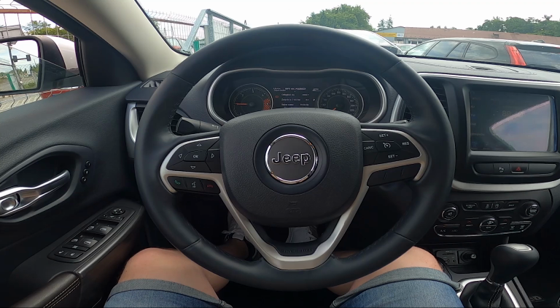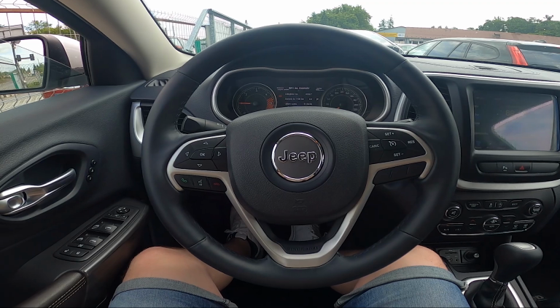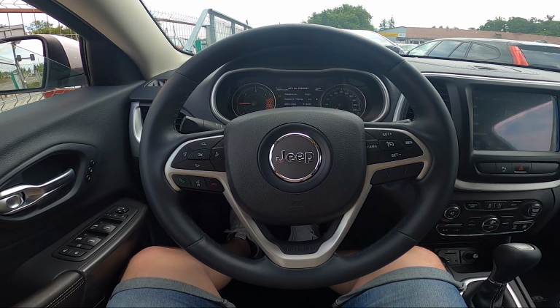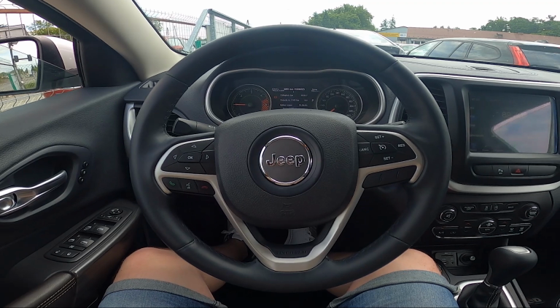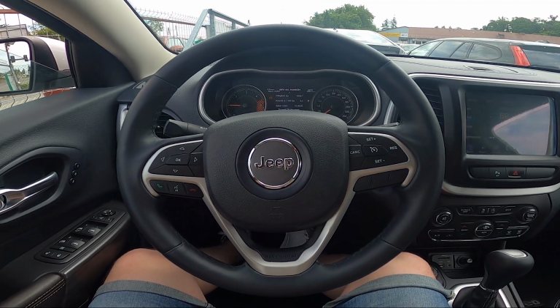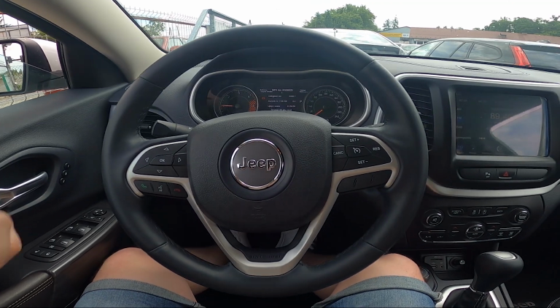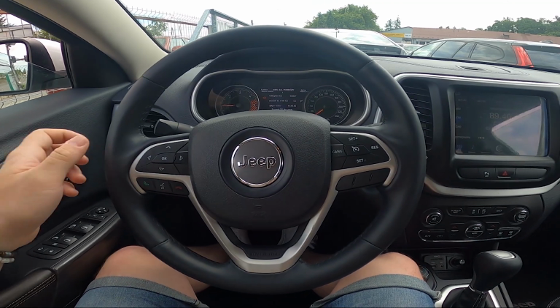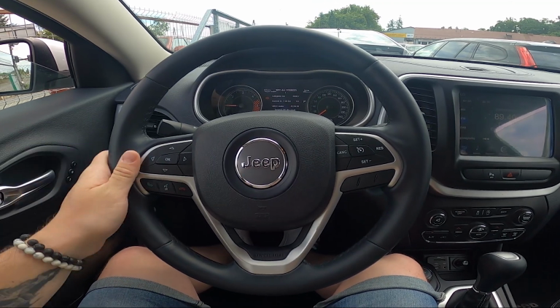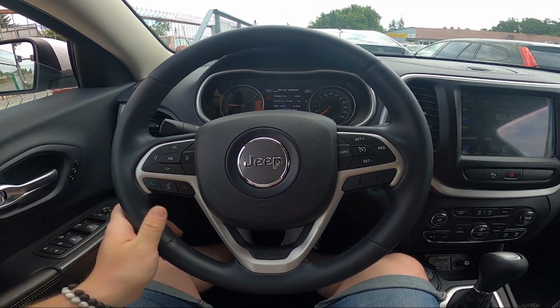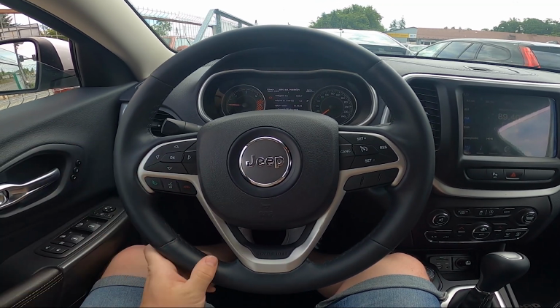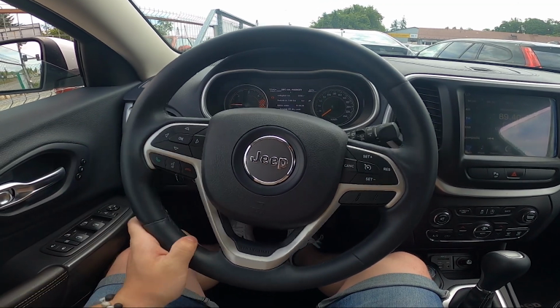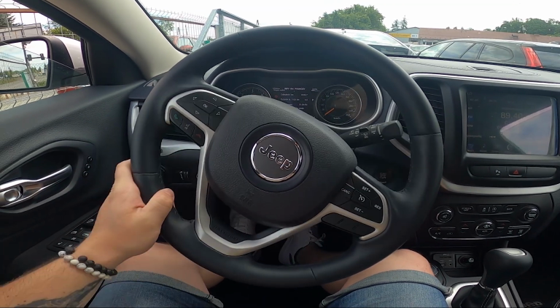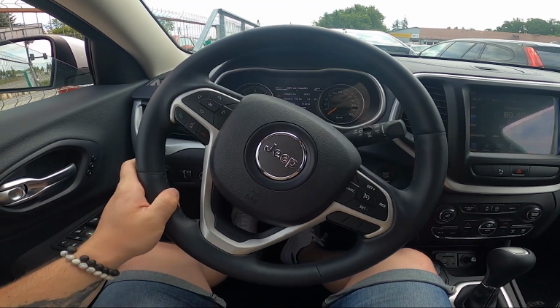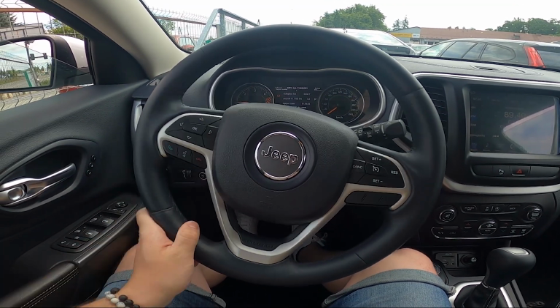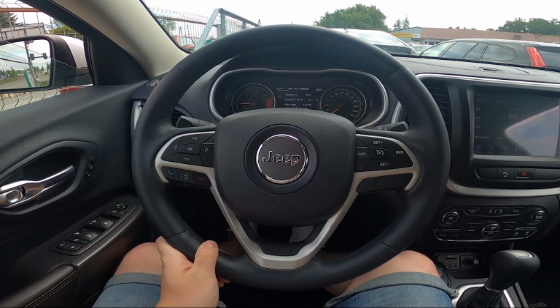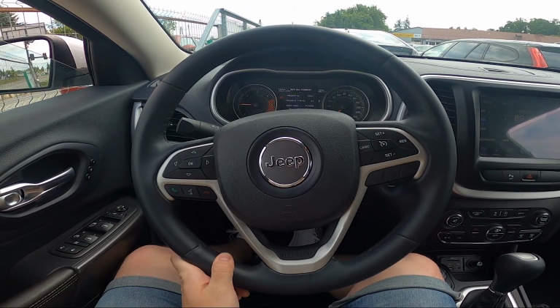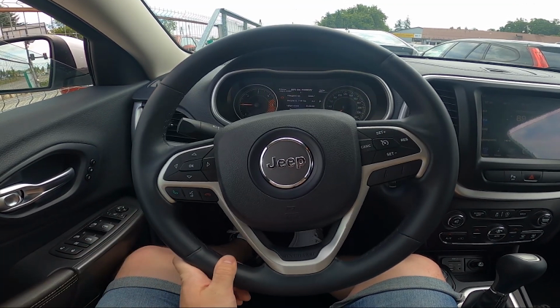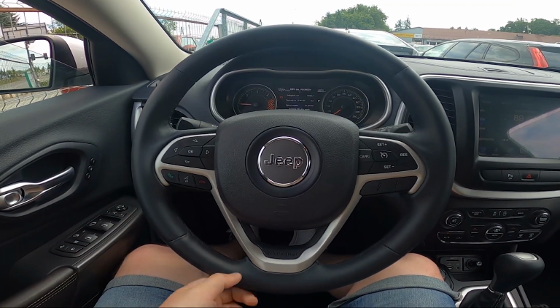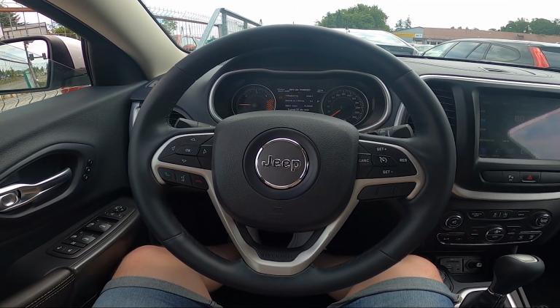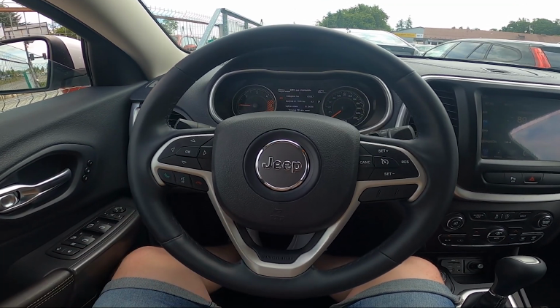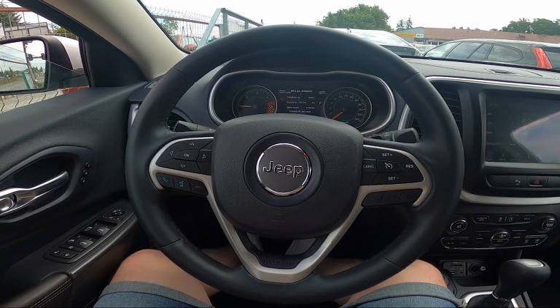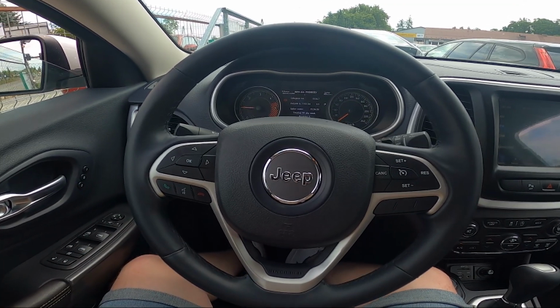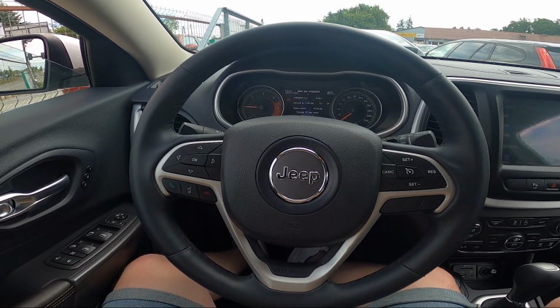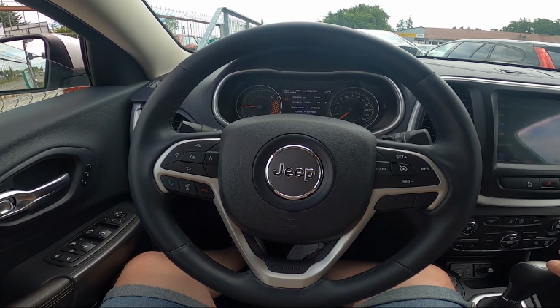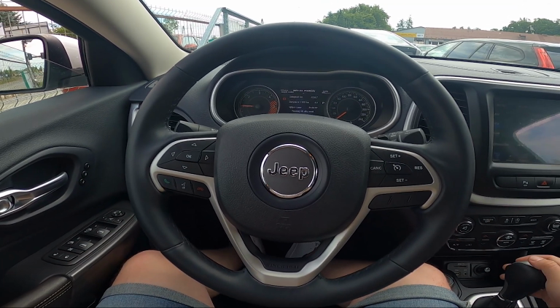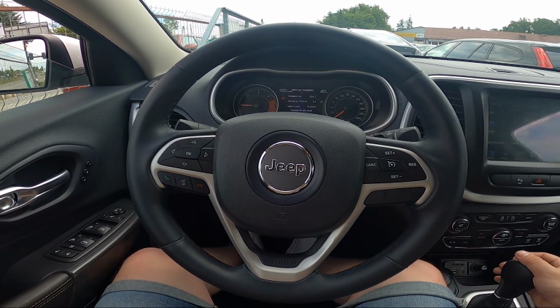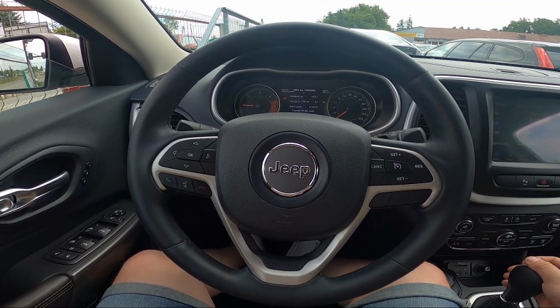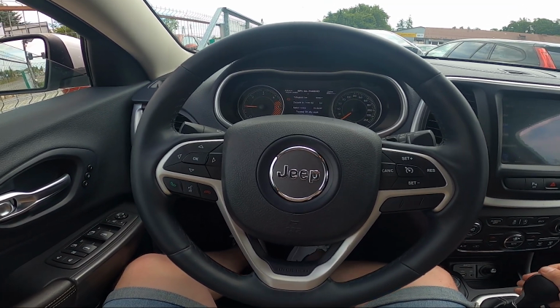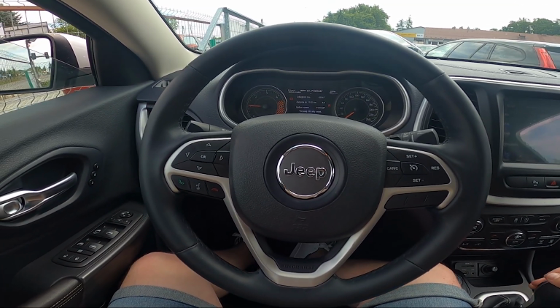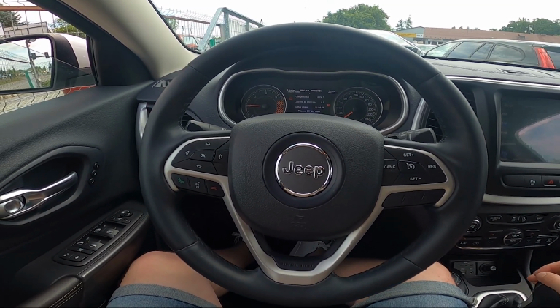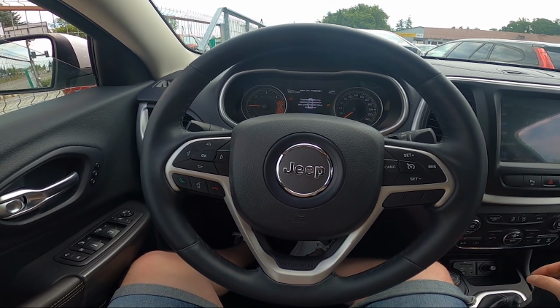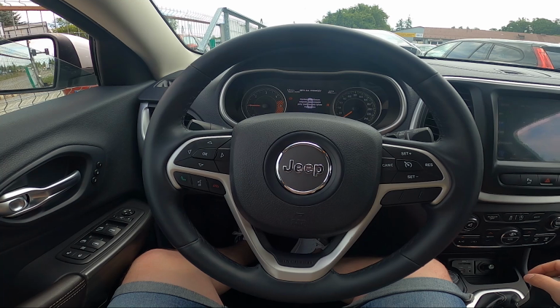Hello, today I'm in a Jeep Cherokee. In this video I'll show you how to use front sprinklers.